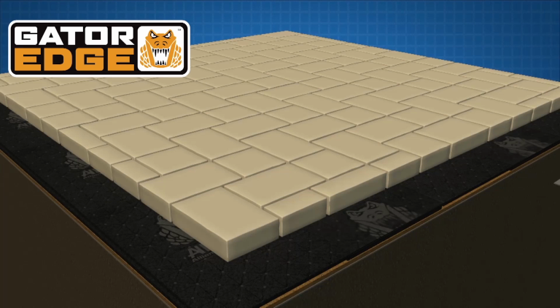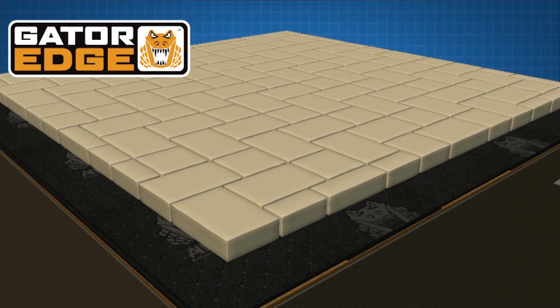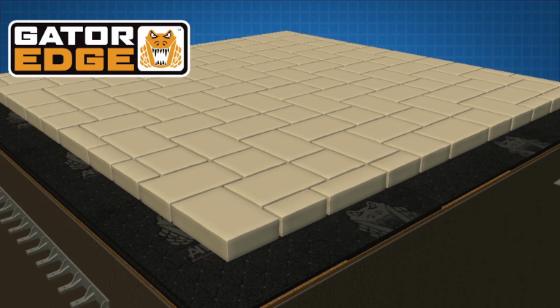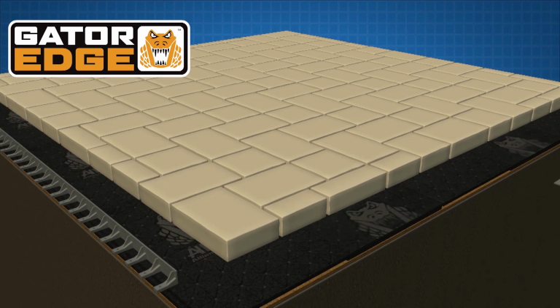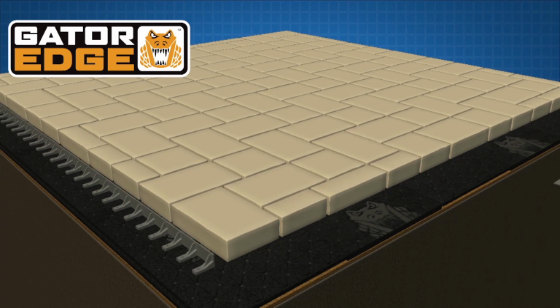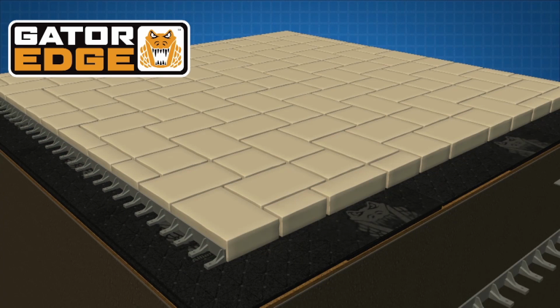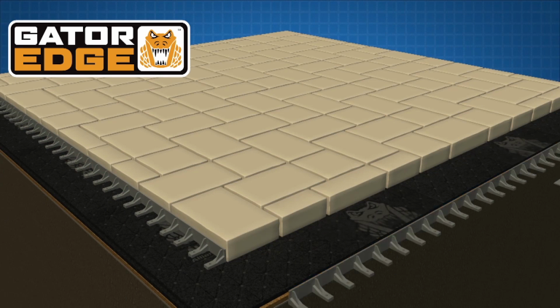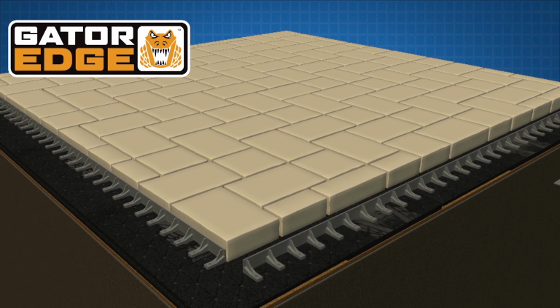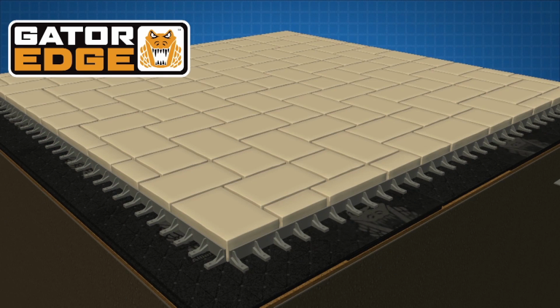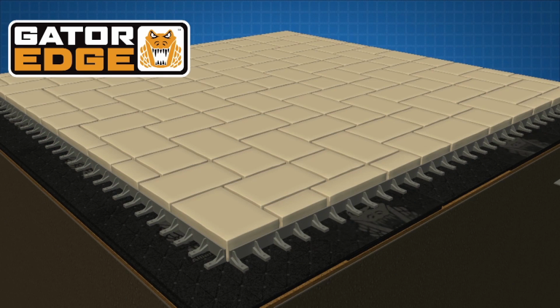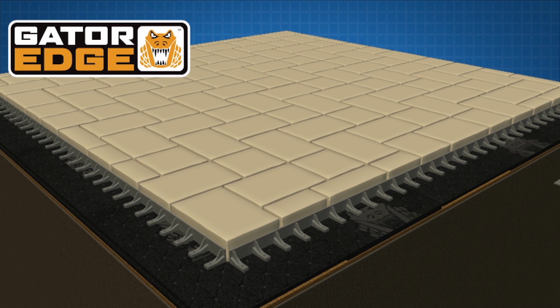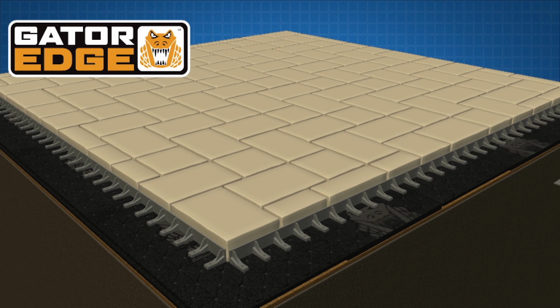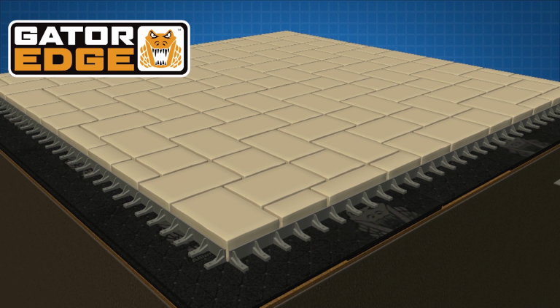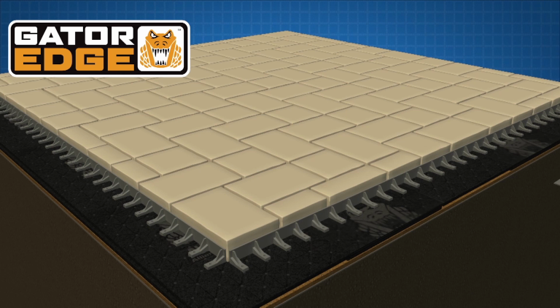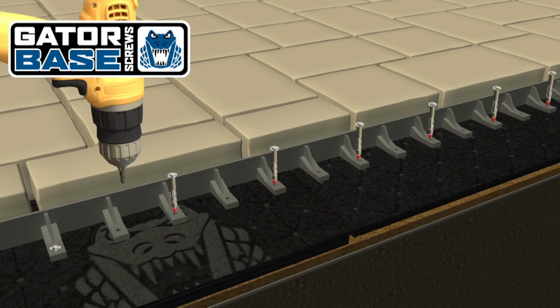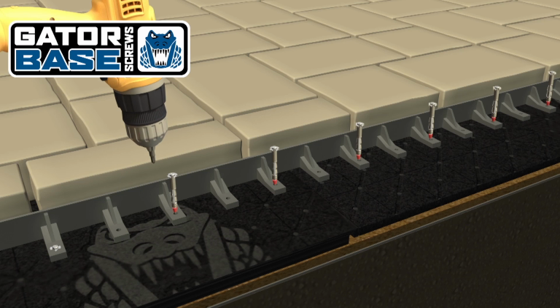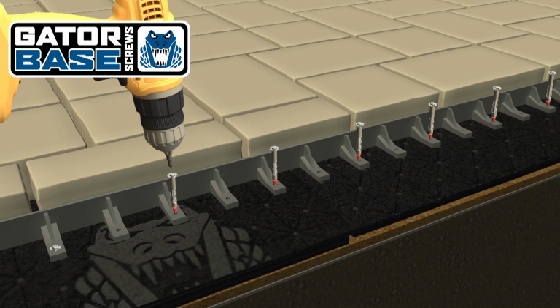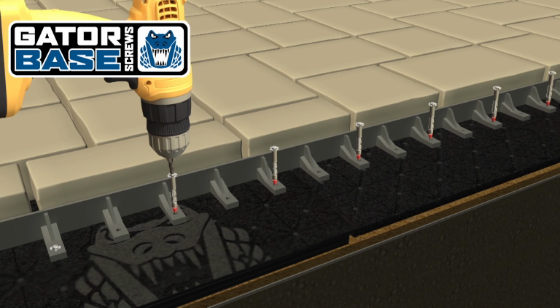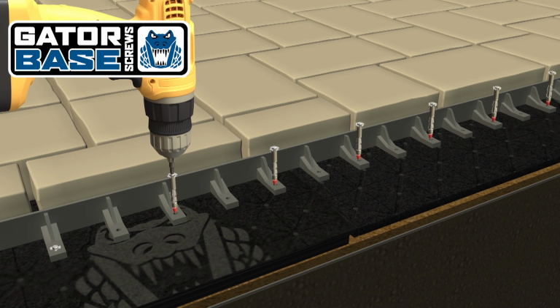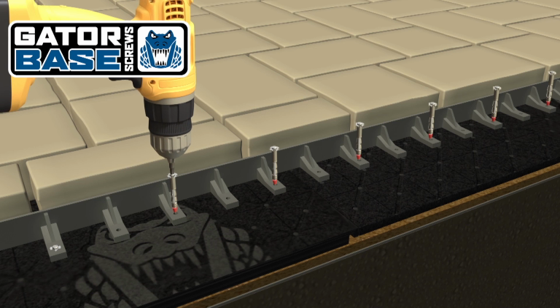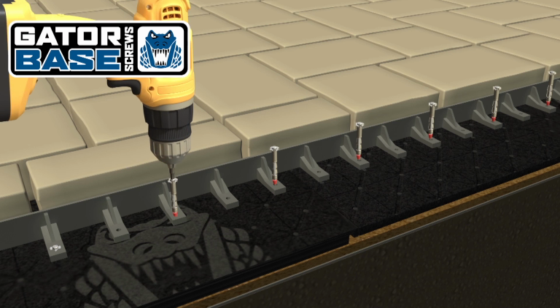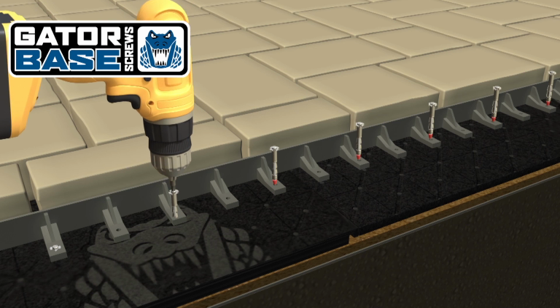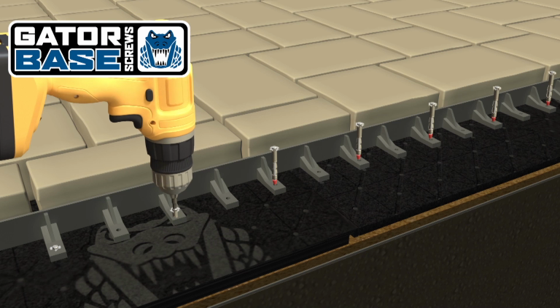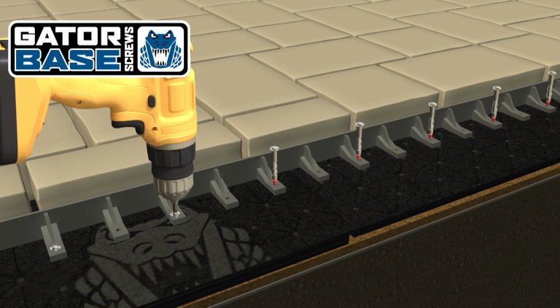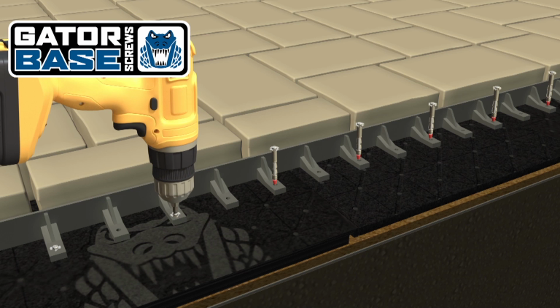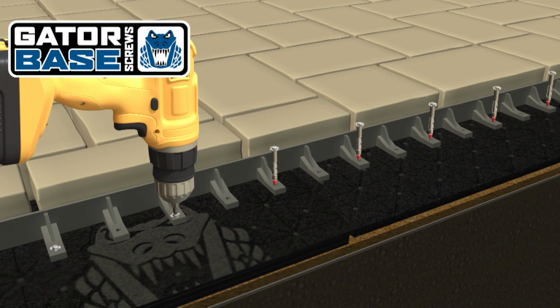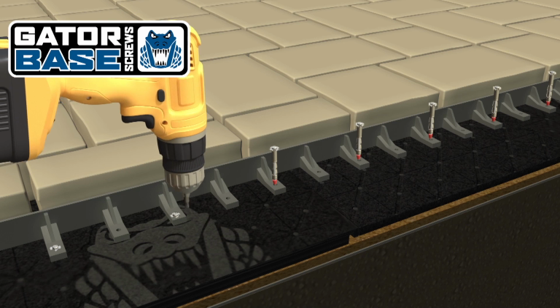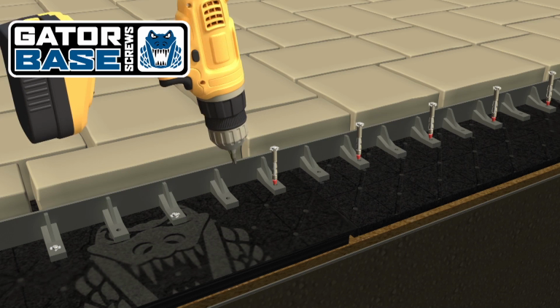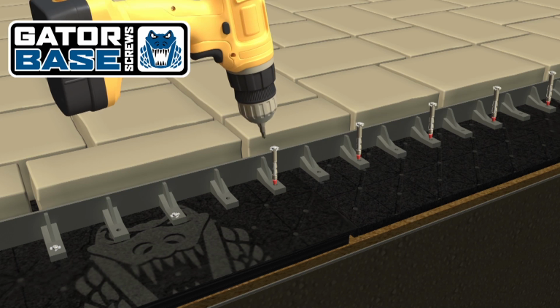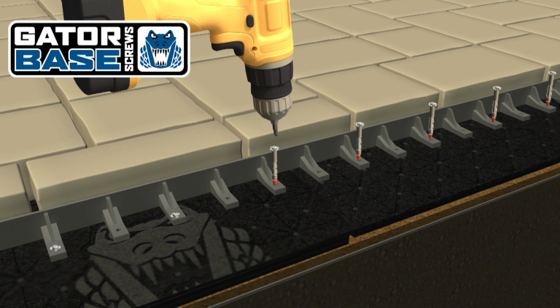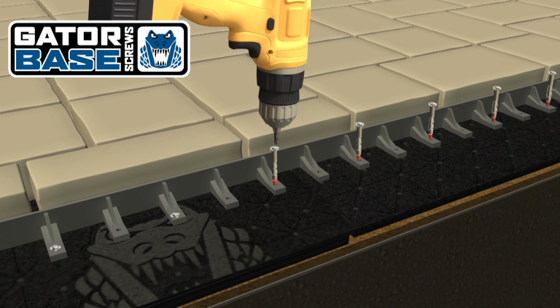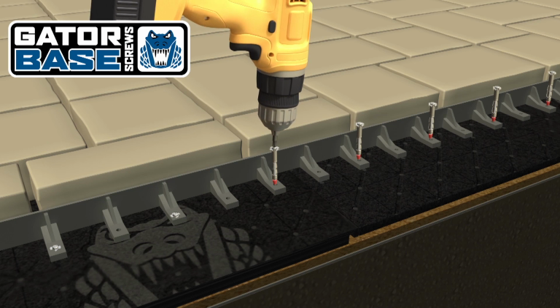Once your paver or patio slabs are in place, using Gator Base screws, screw in every second hole to retain the structure.